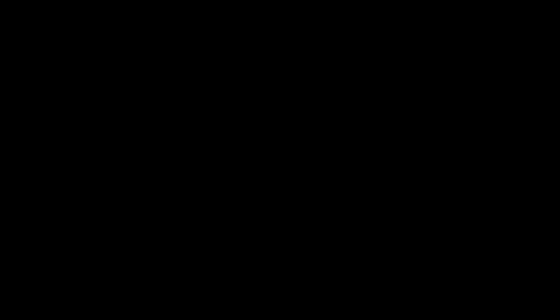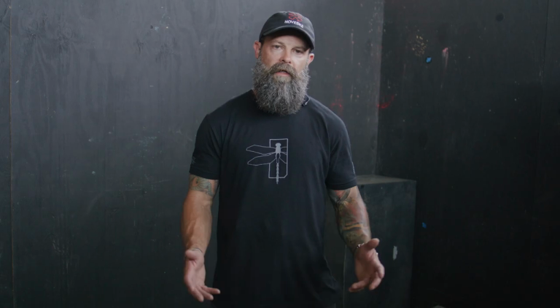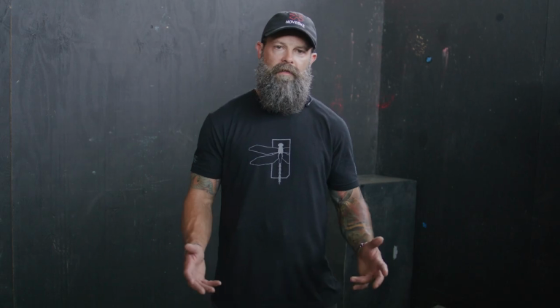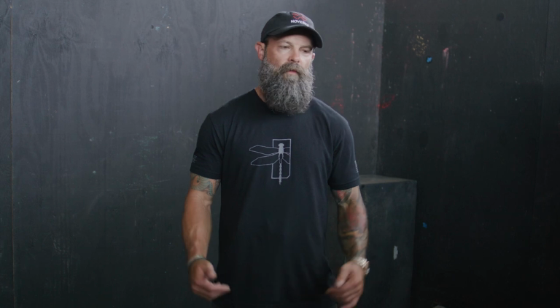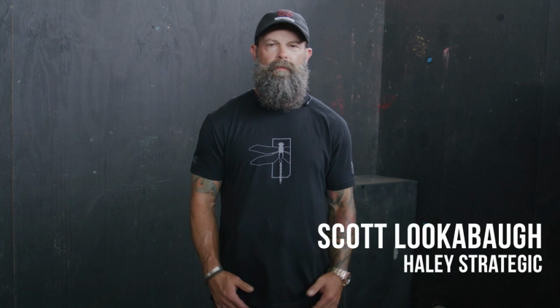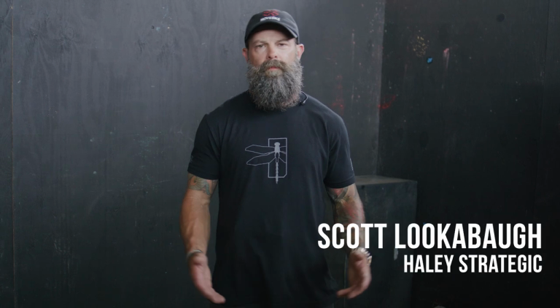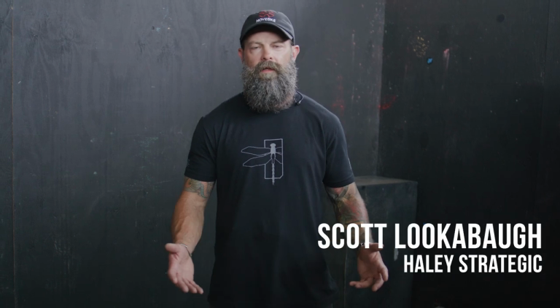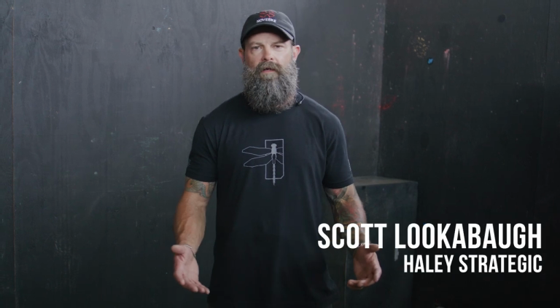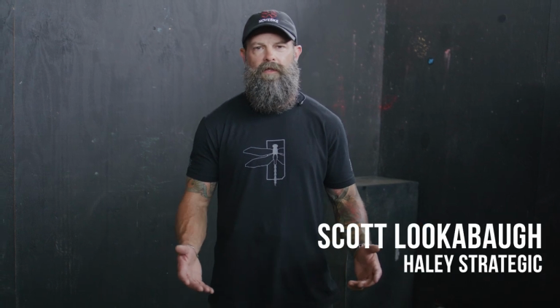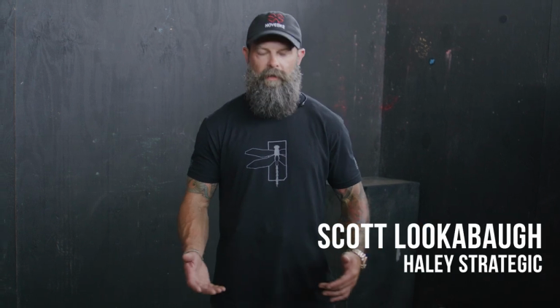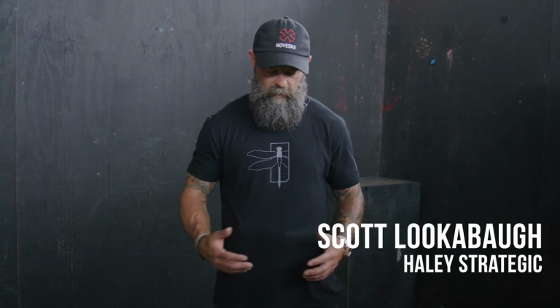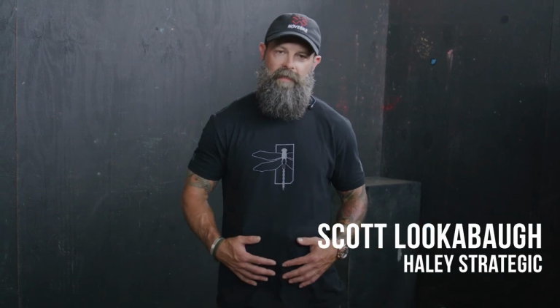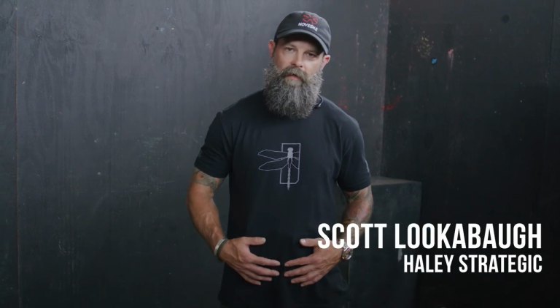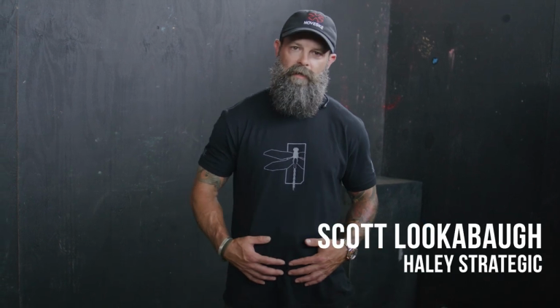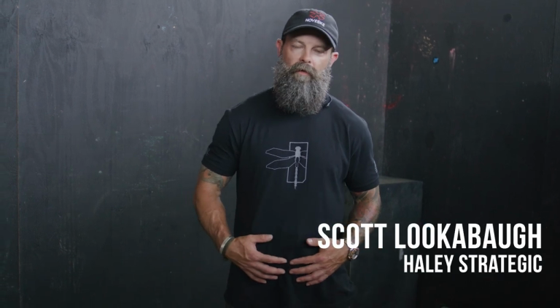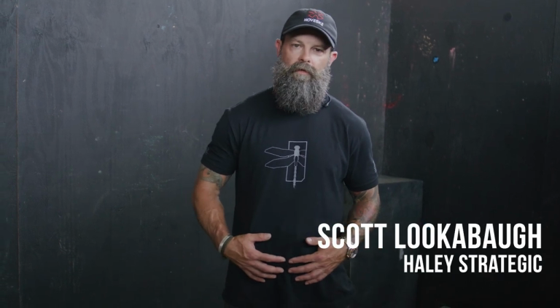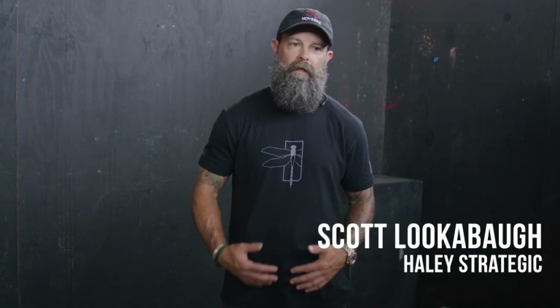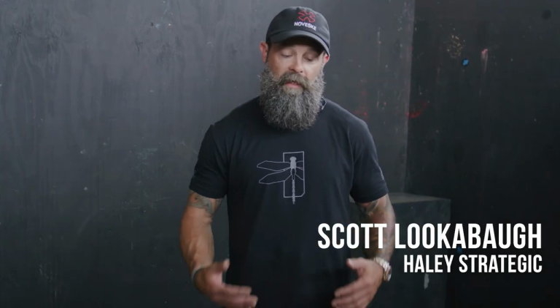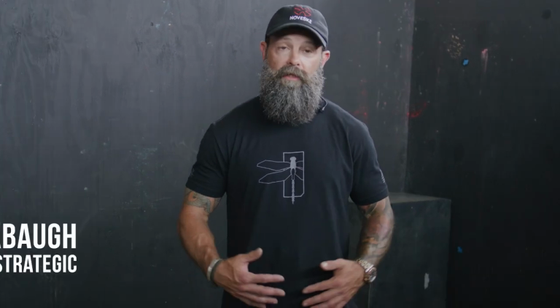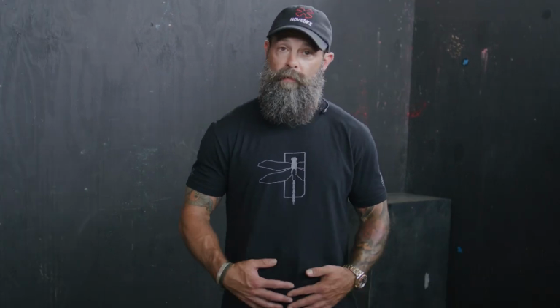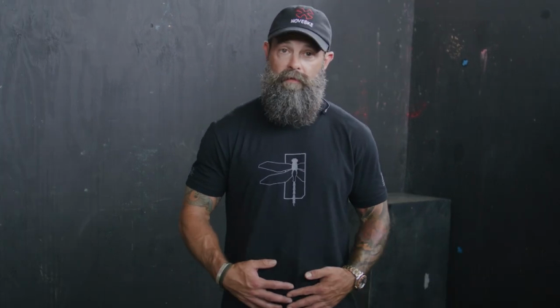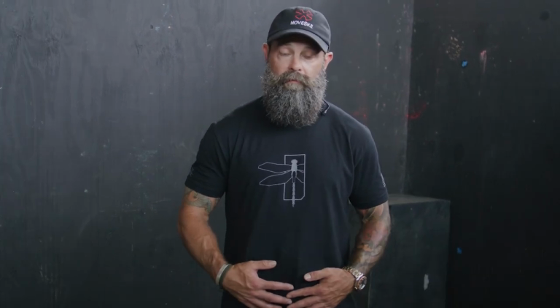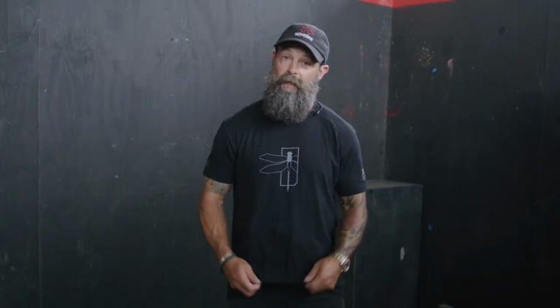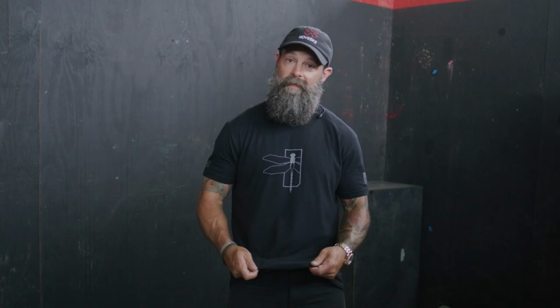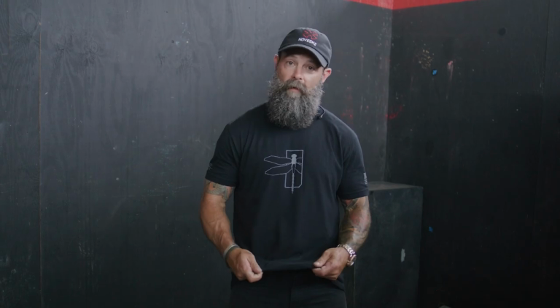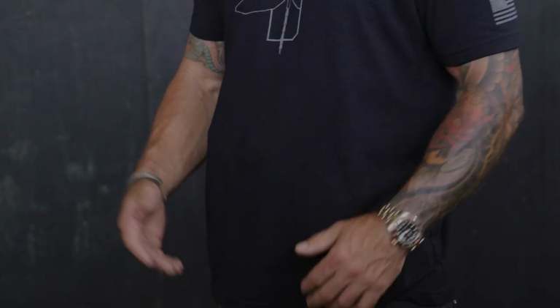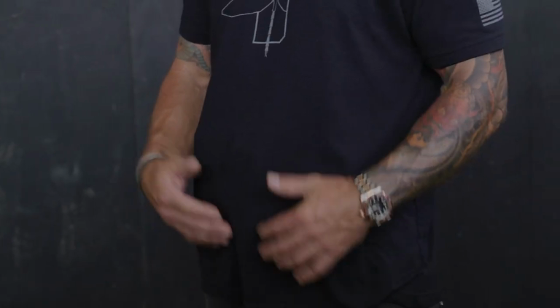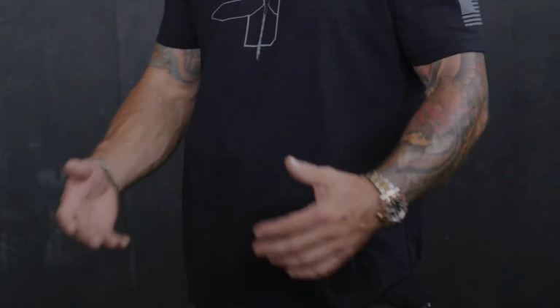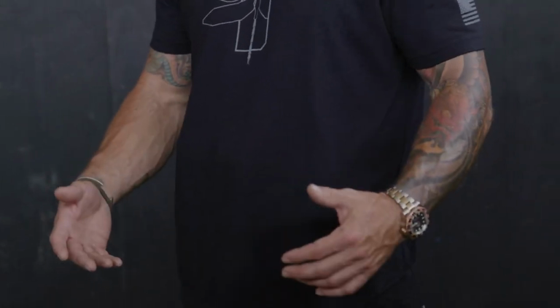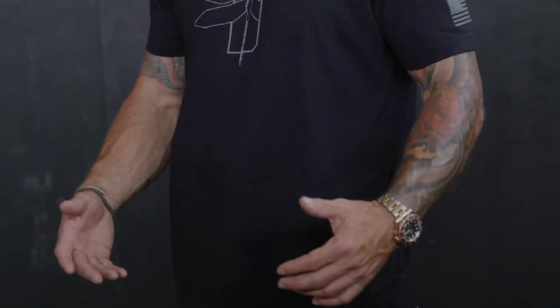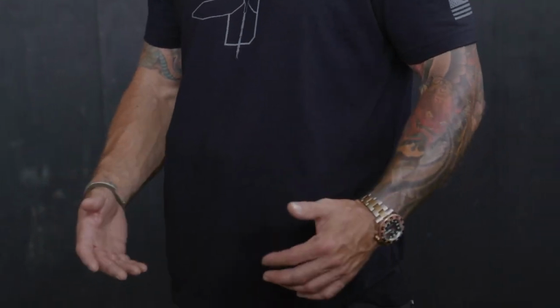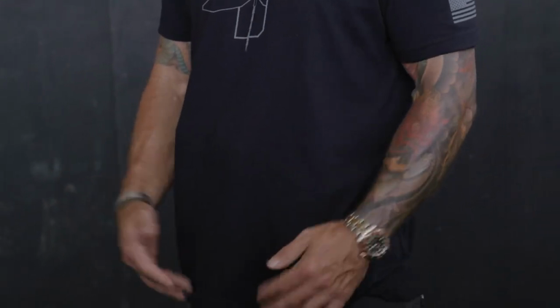All right, guys, what's the most important consideration when you're running an inside-the-waistband holster about getting to your pistol and clearing this garment? I'm going to show you a couple different draw options.